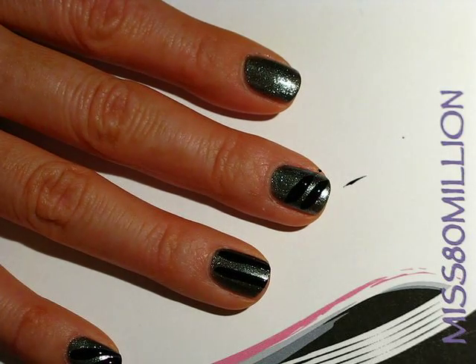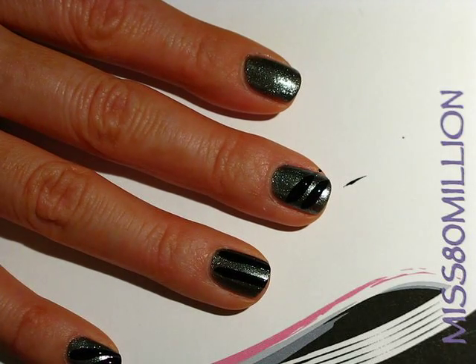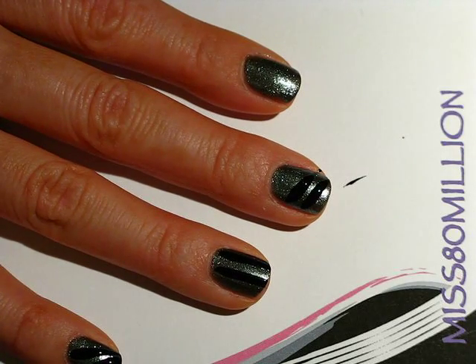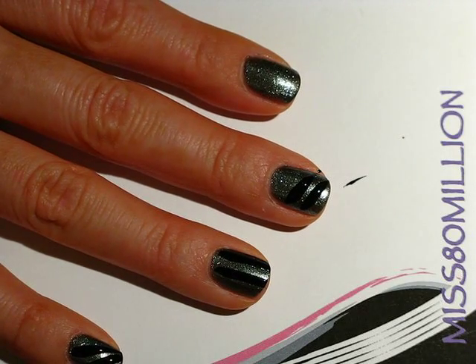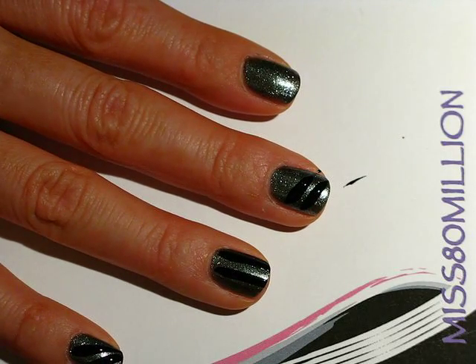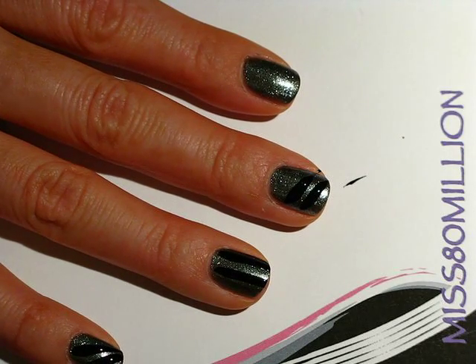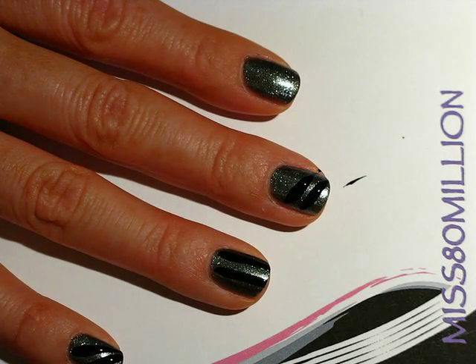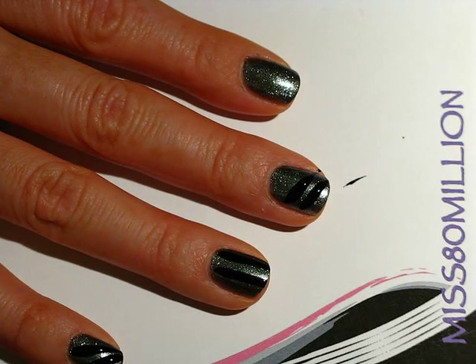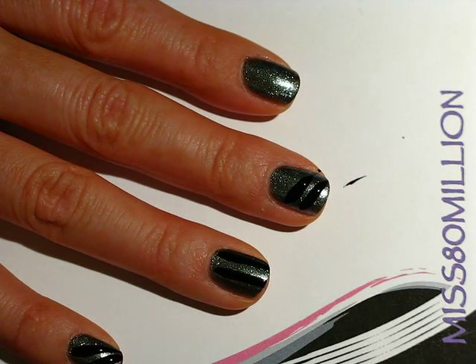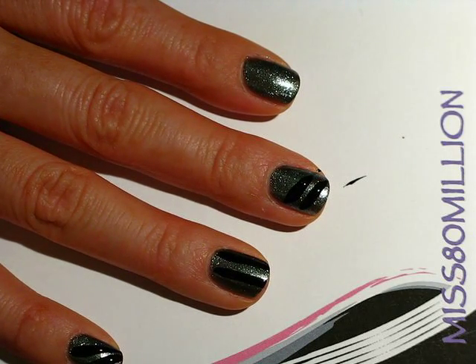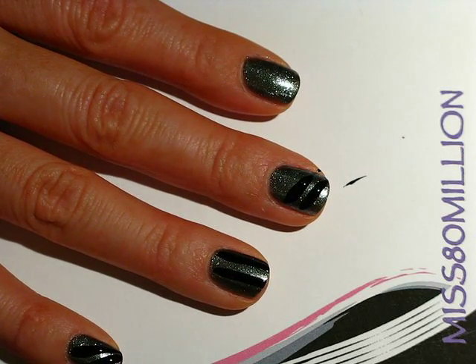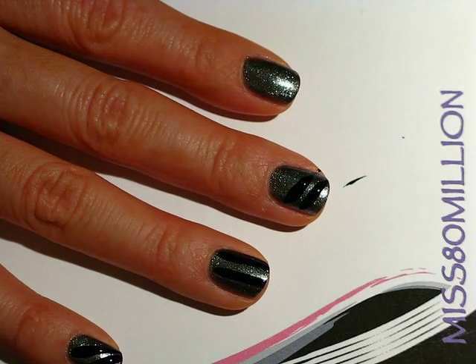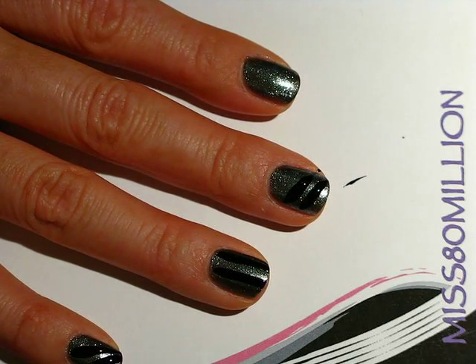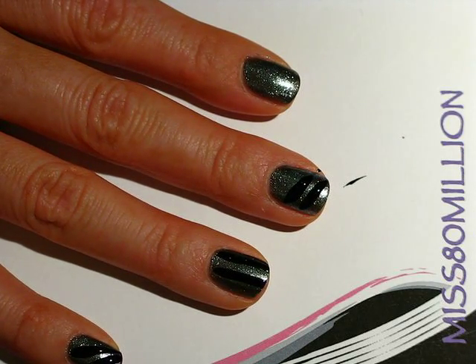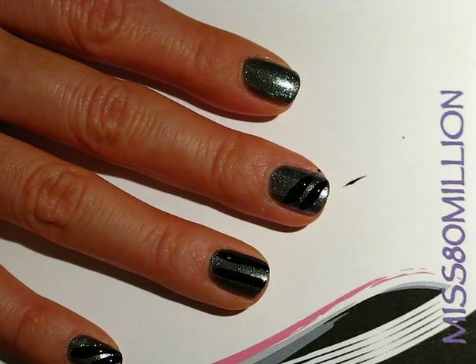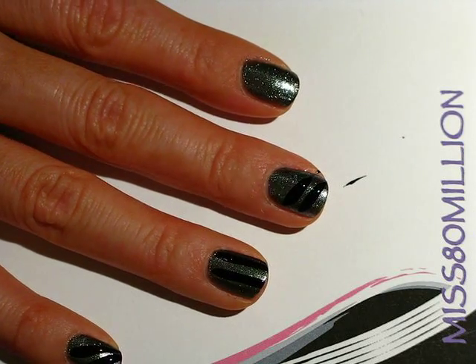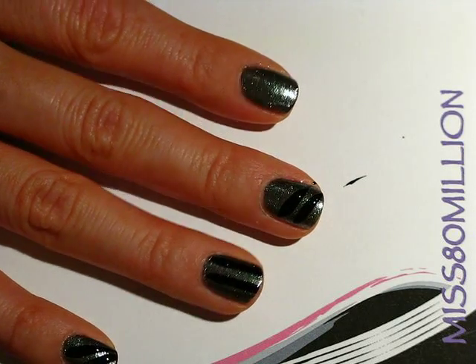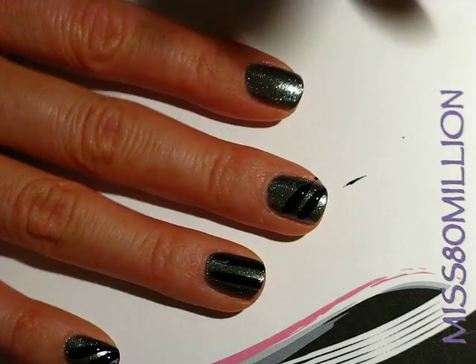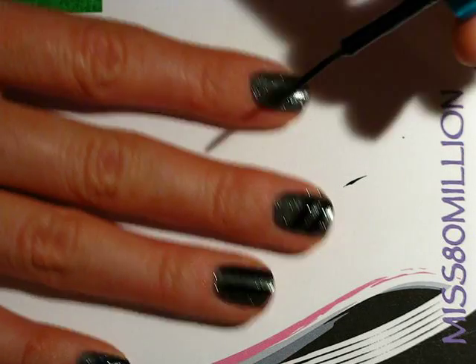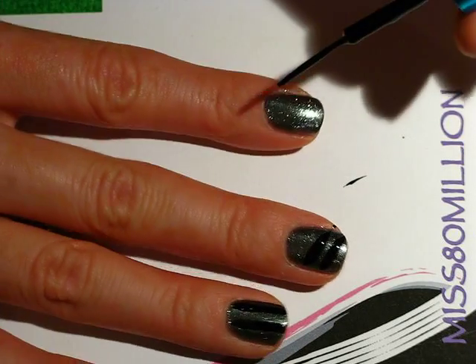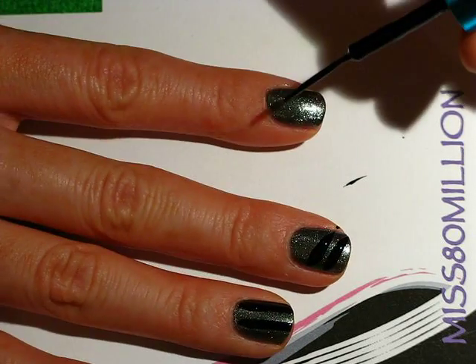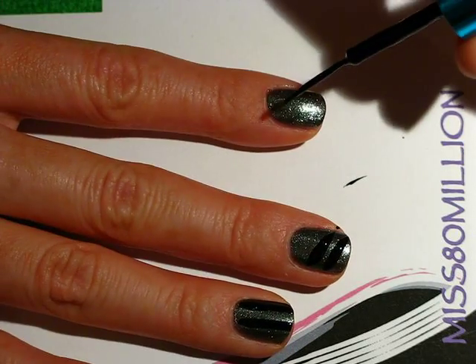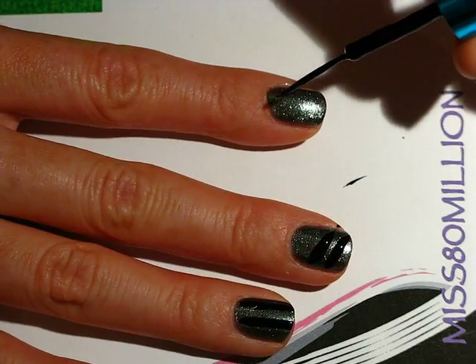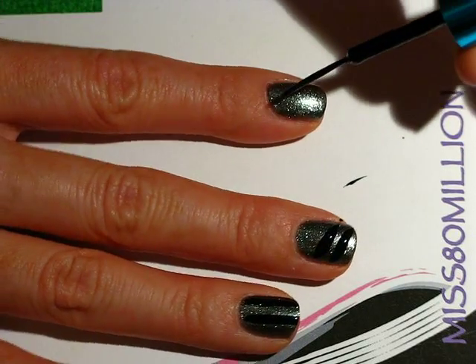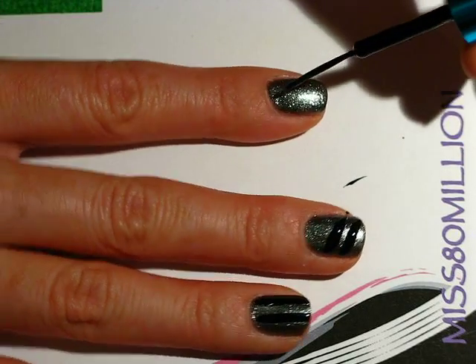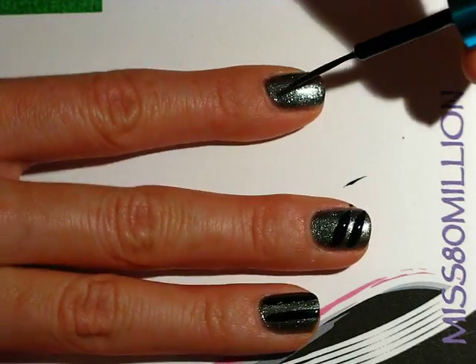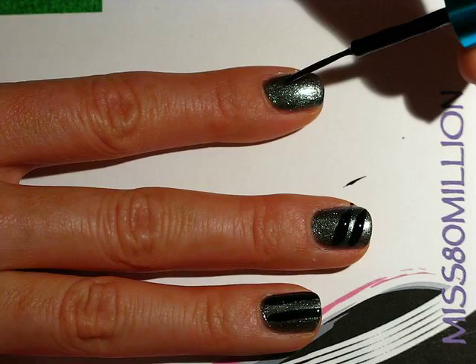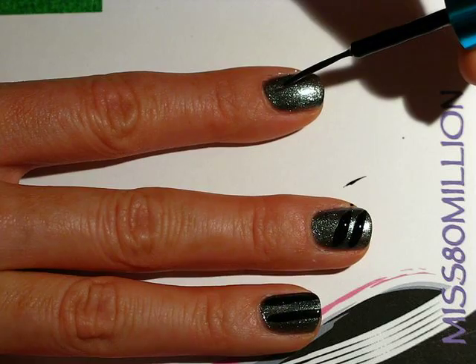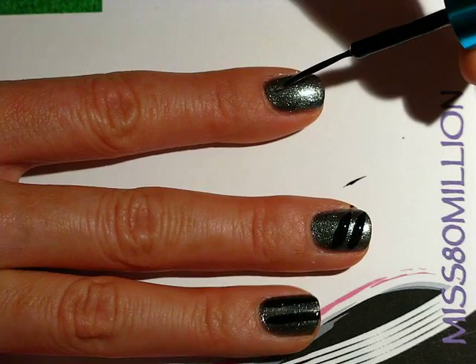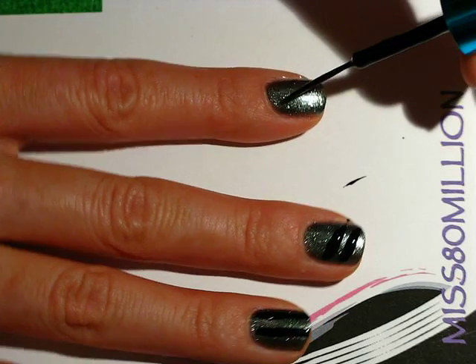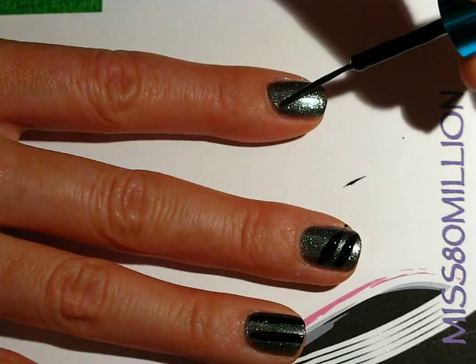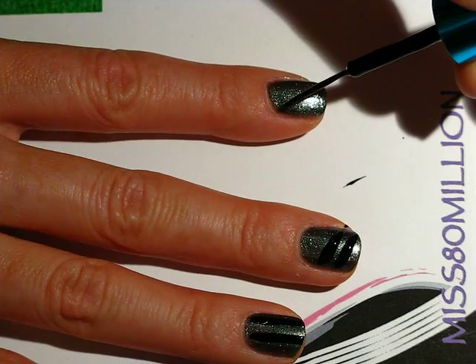You want to wait for this step to dry completely before going to the next step.